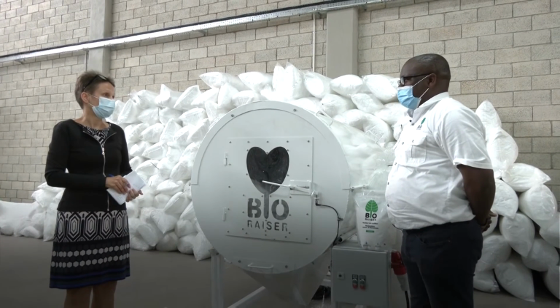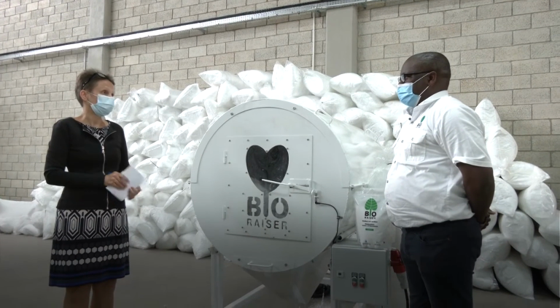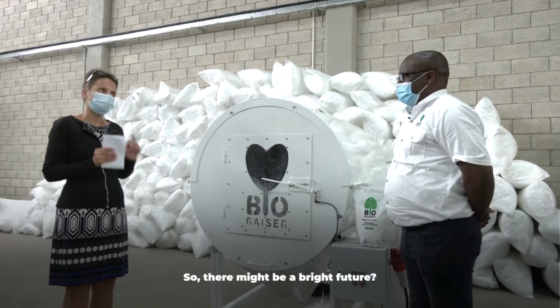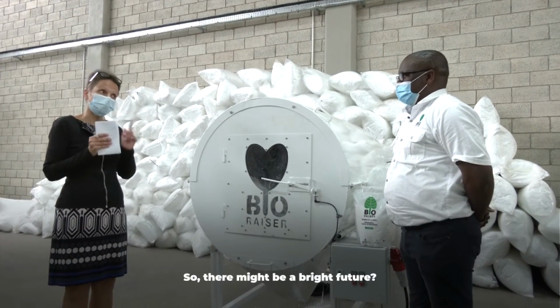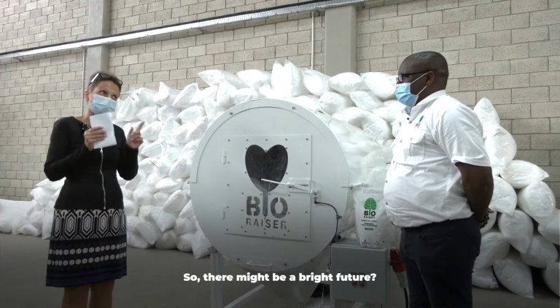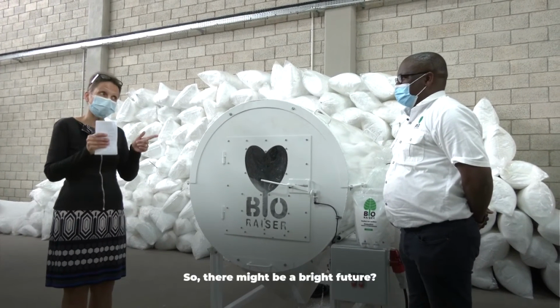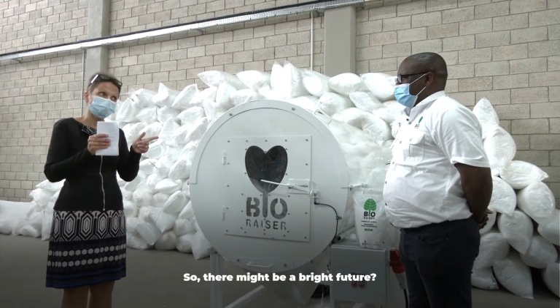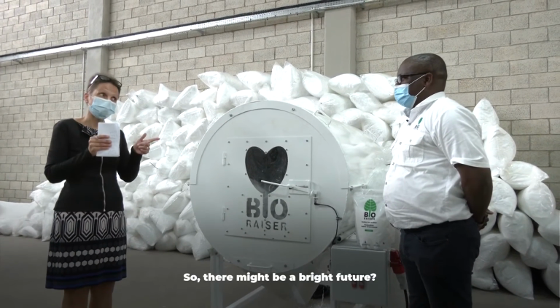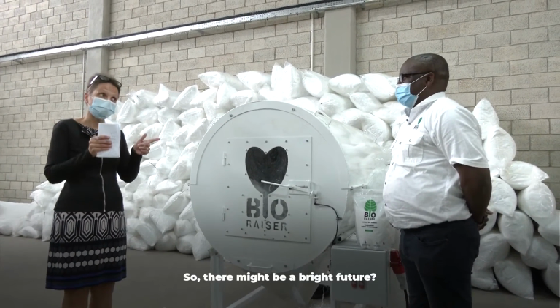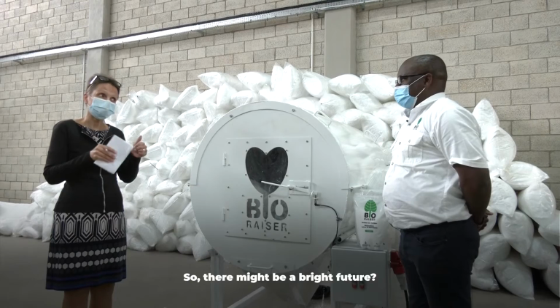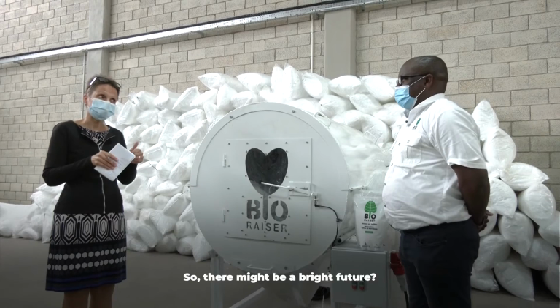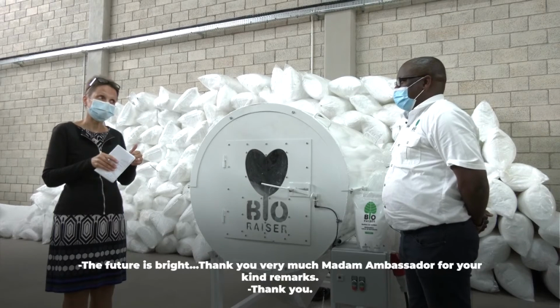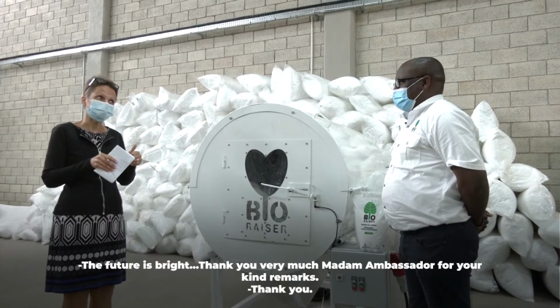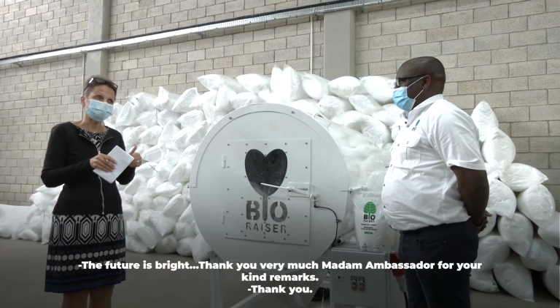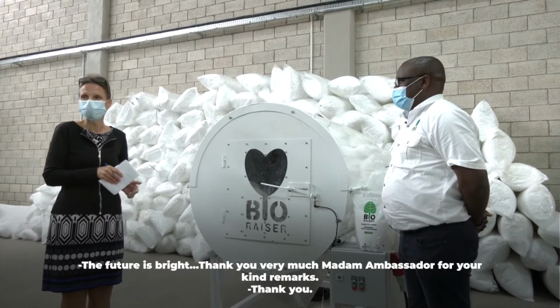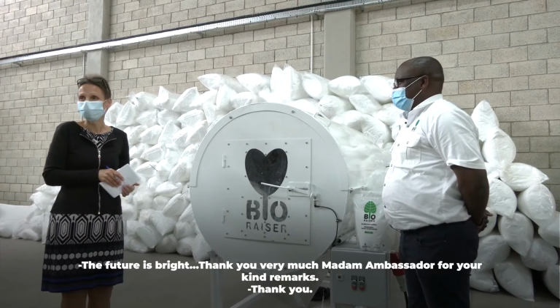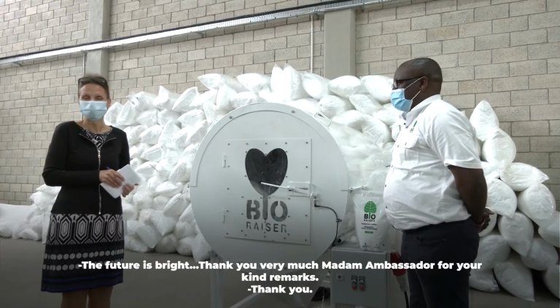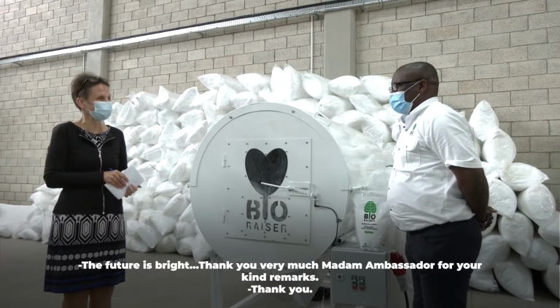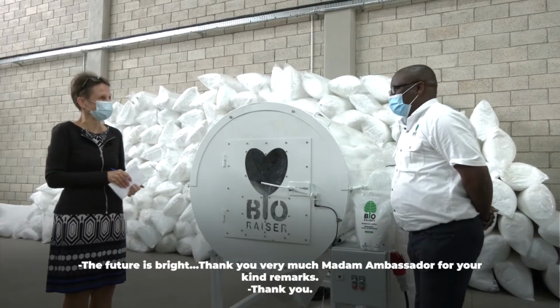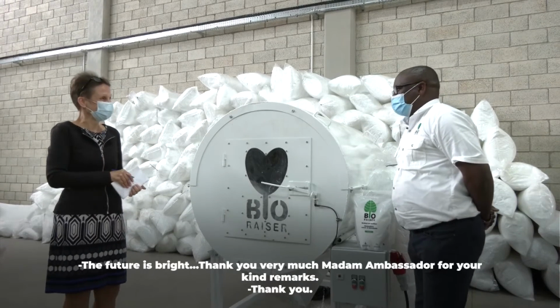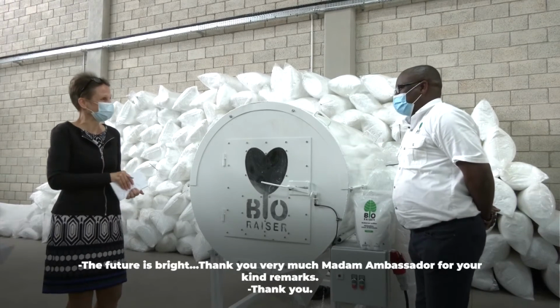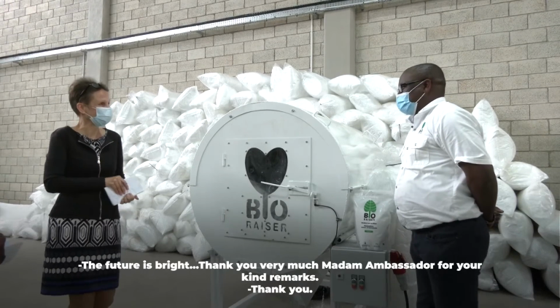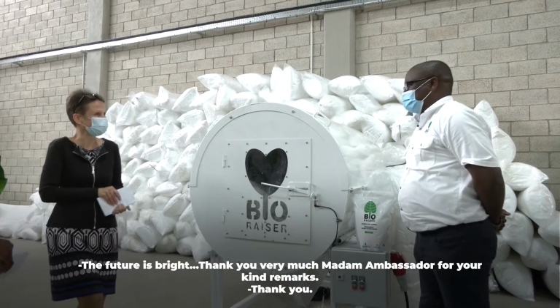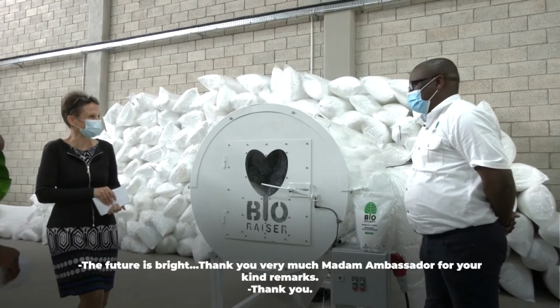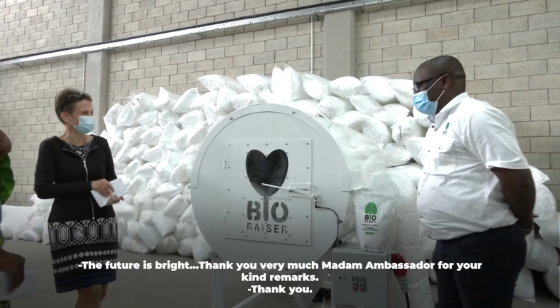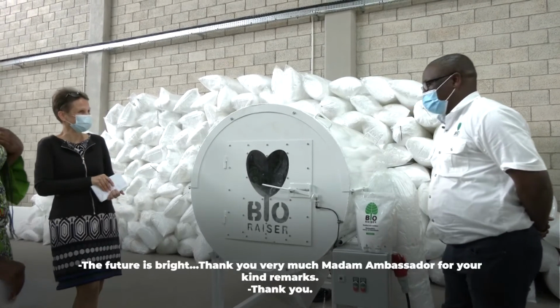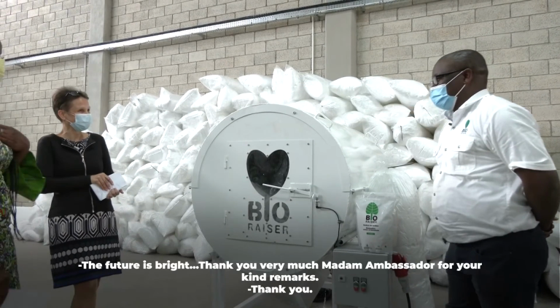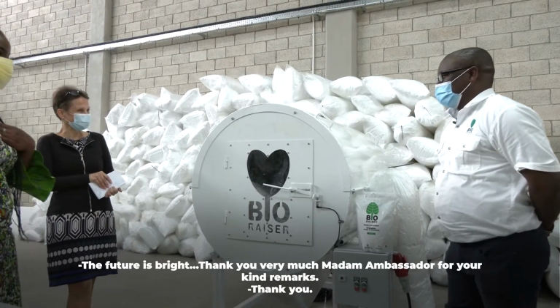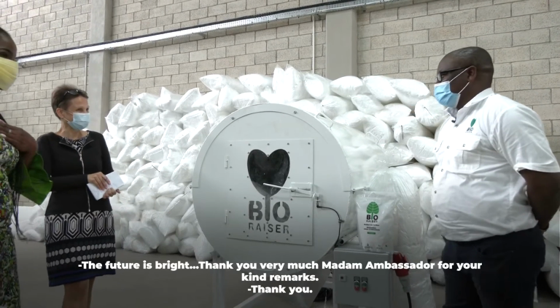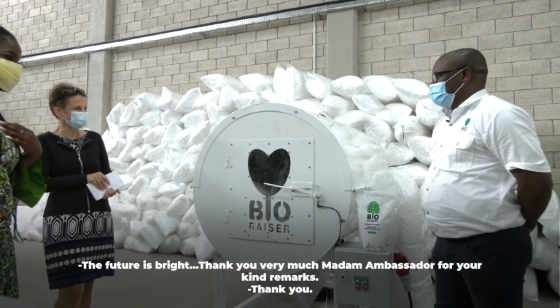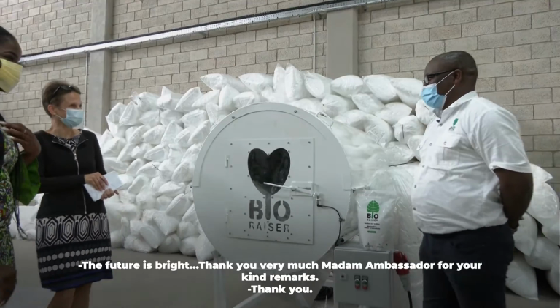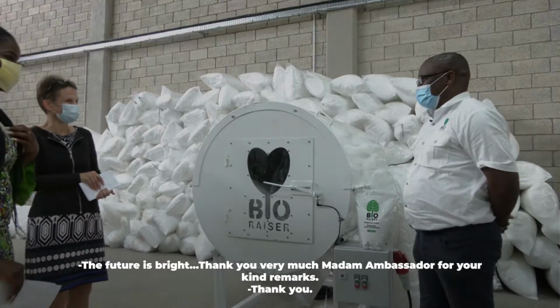Thank you. So there might be a bright future? The future is bright. Thank you very much, Madam Ambassador, for your time. Thank you.